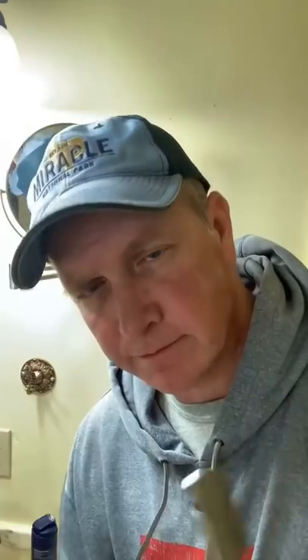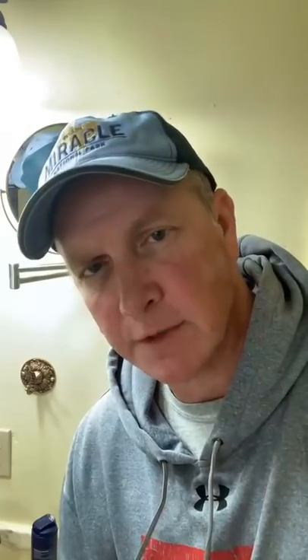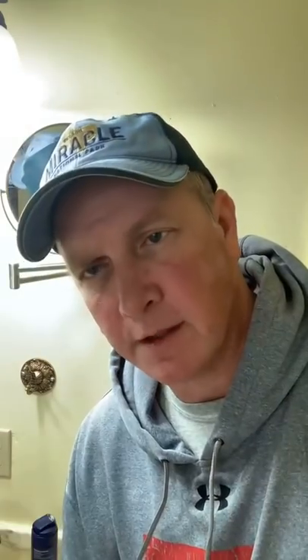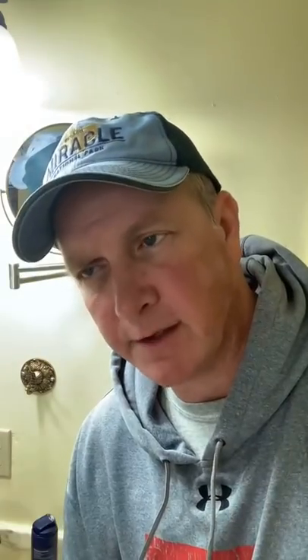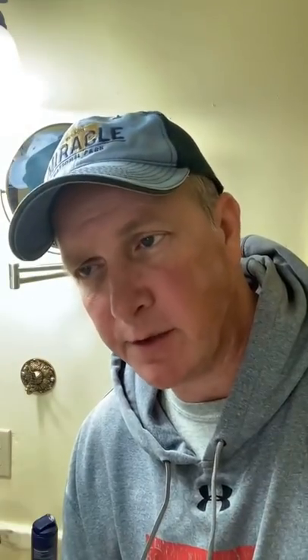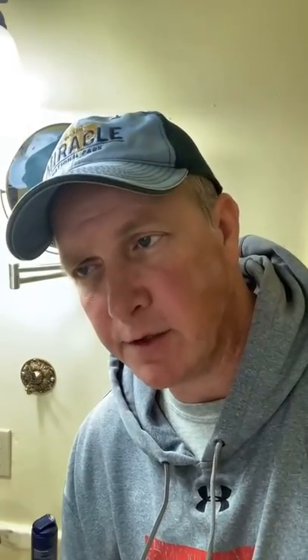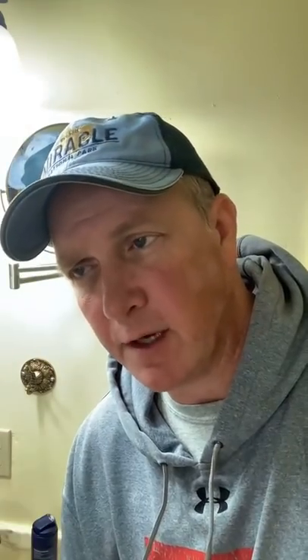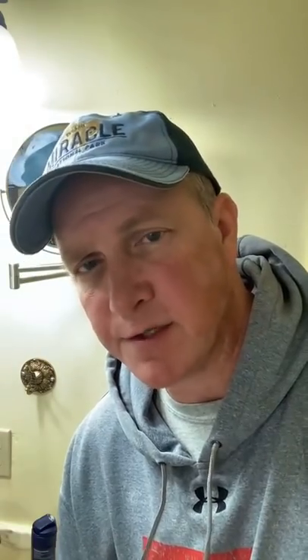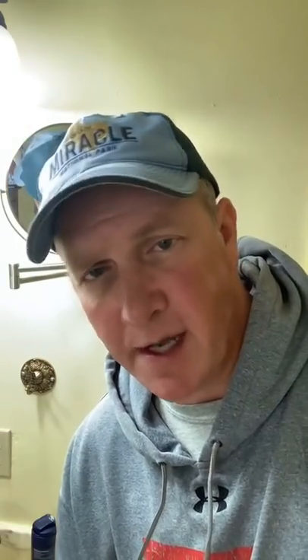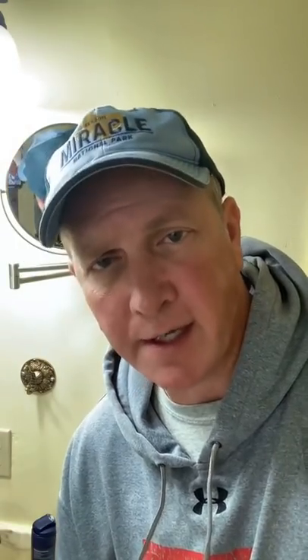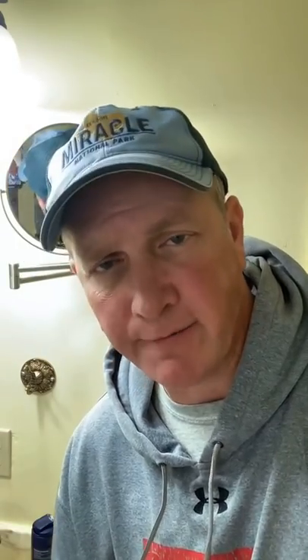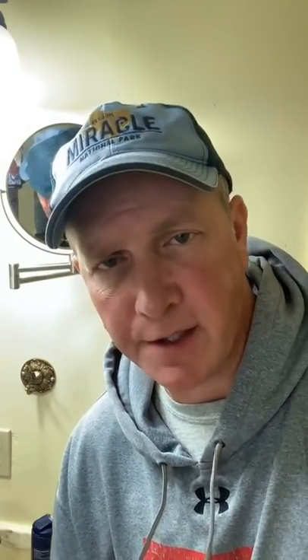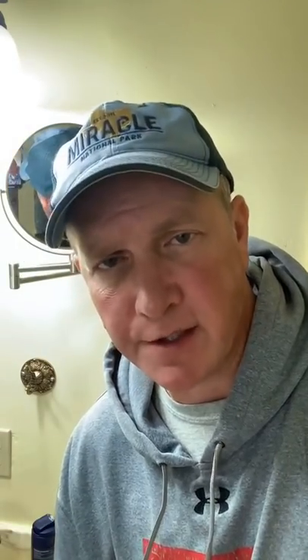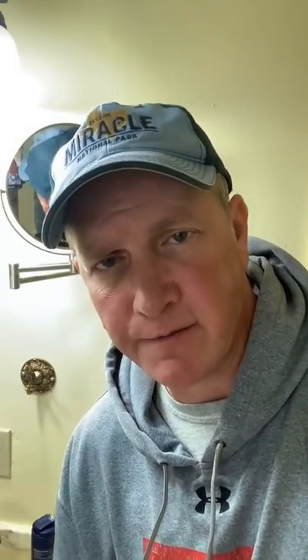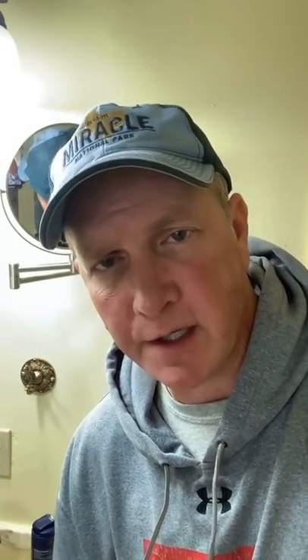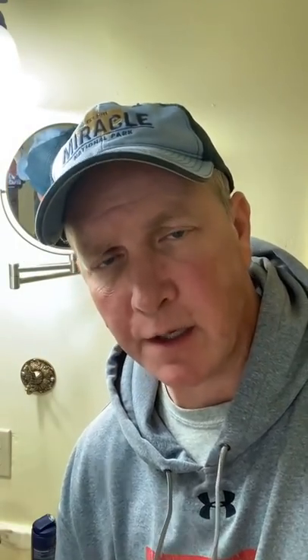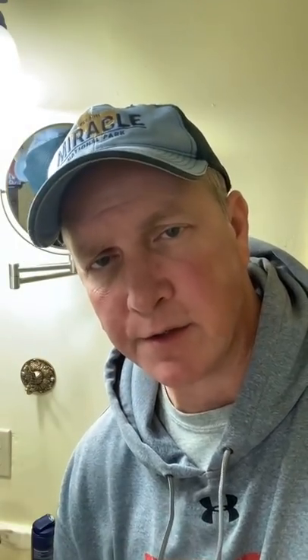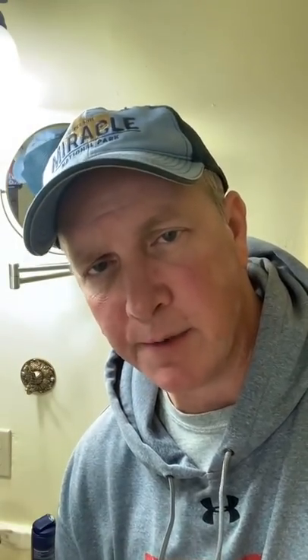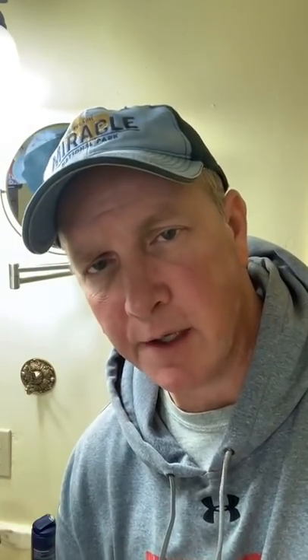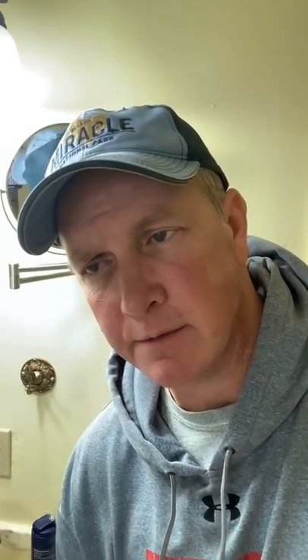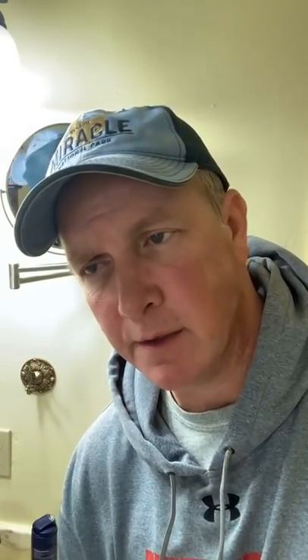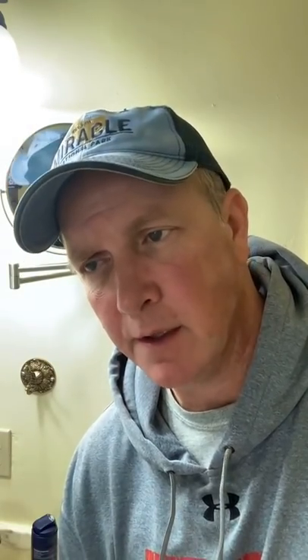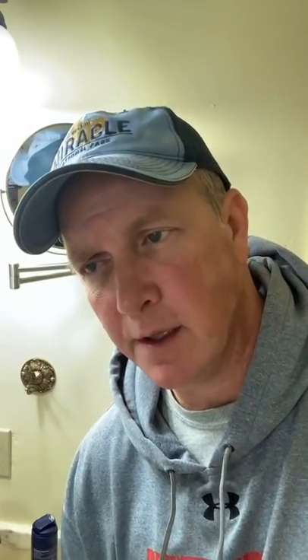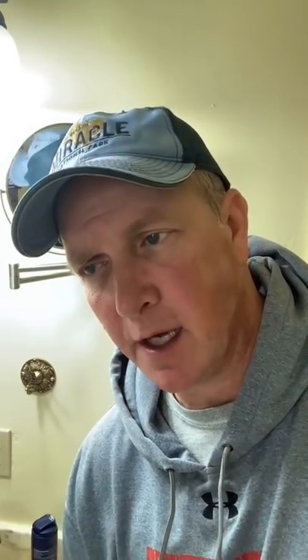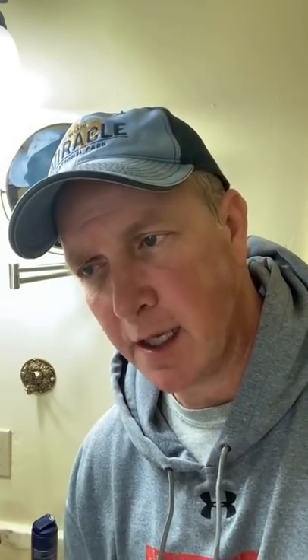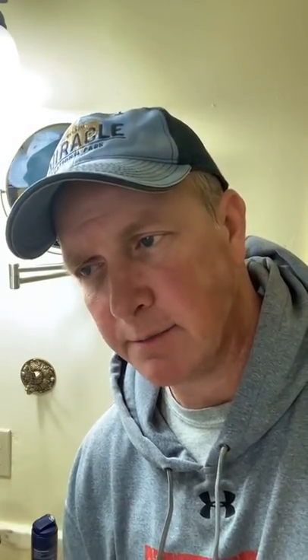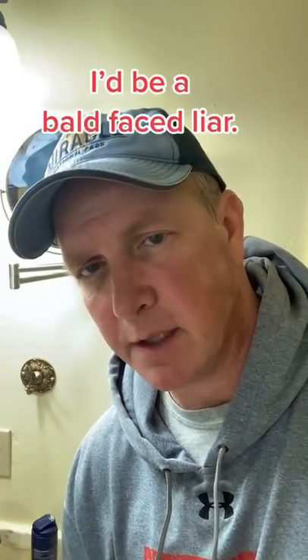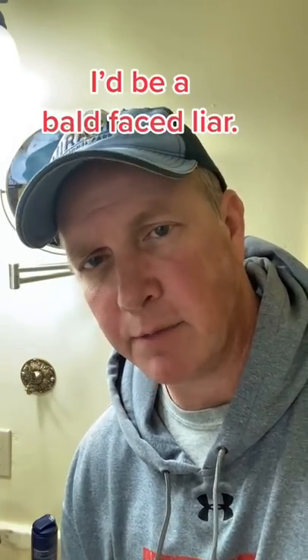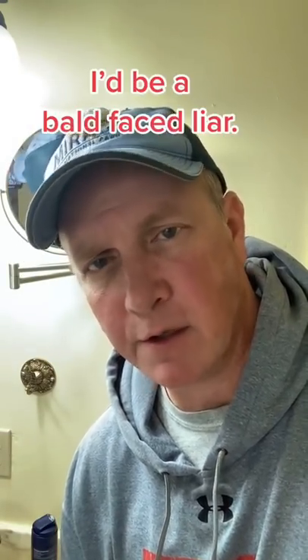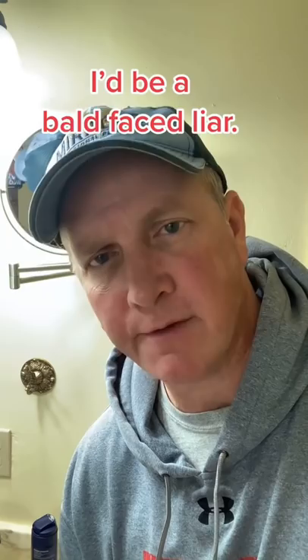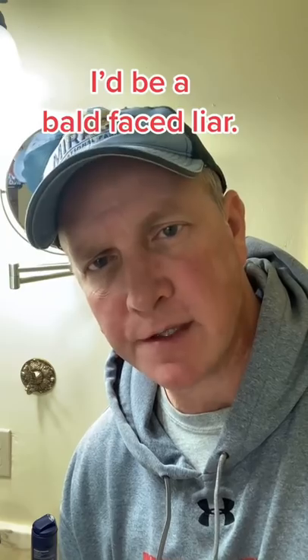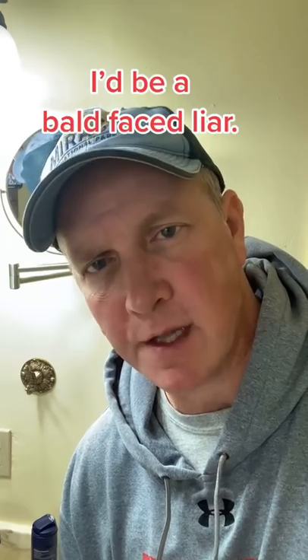If I told you I was not going to finish this video with the pun, I'd be a bald-faced liar.